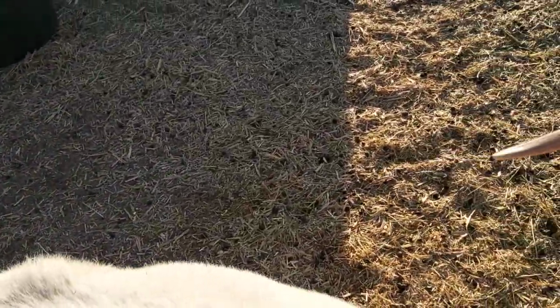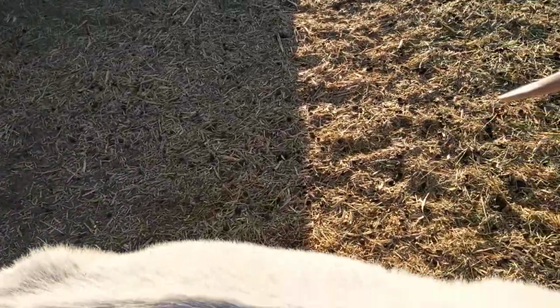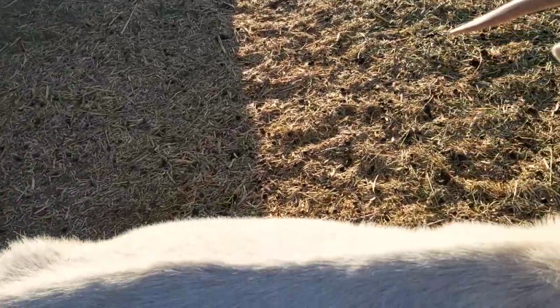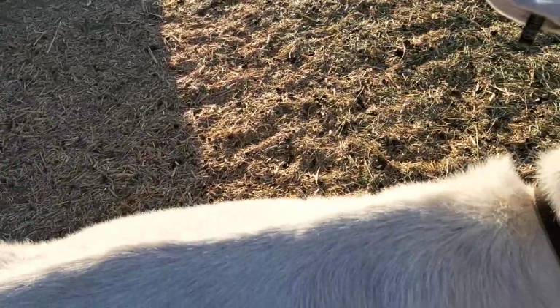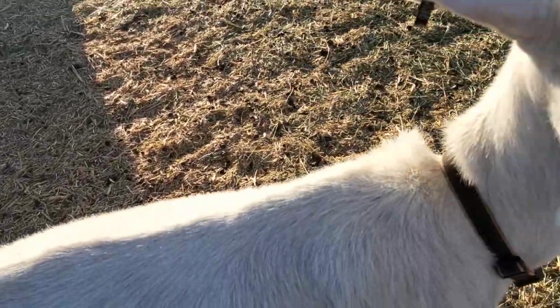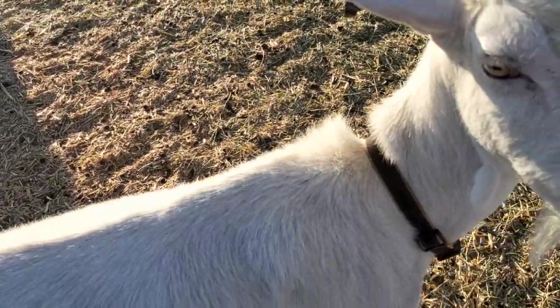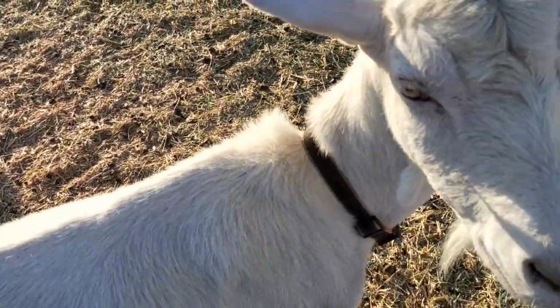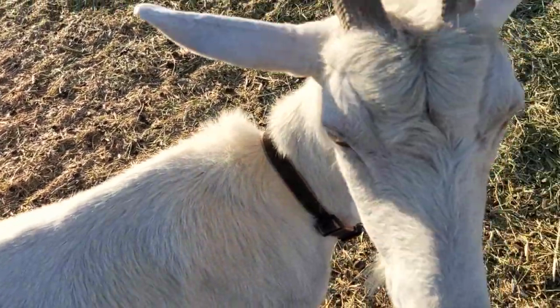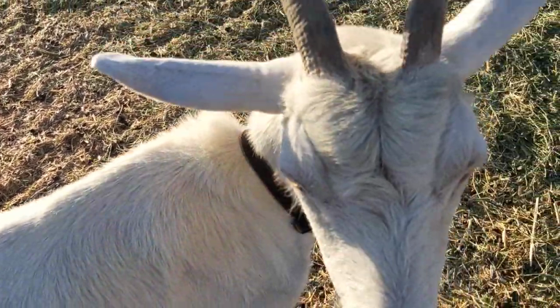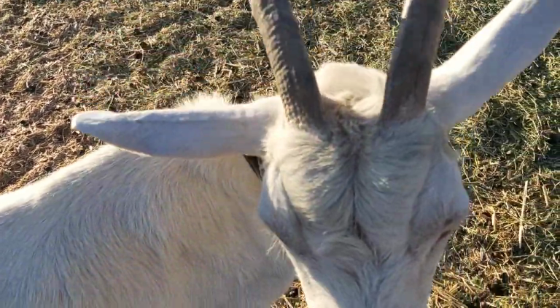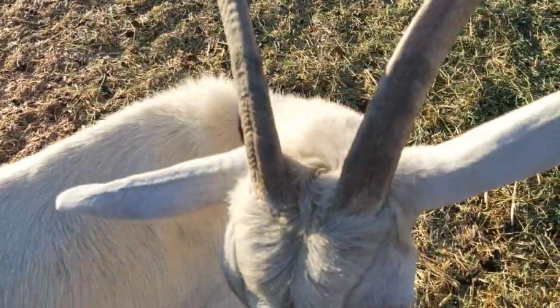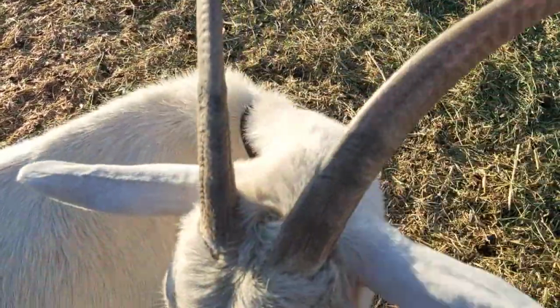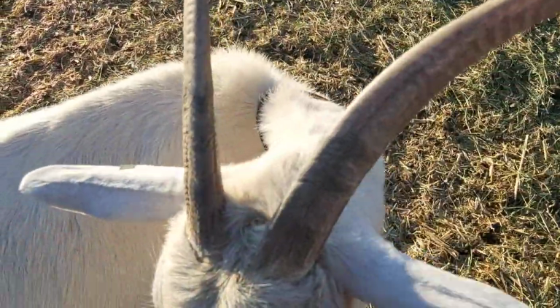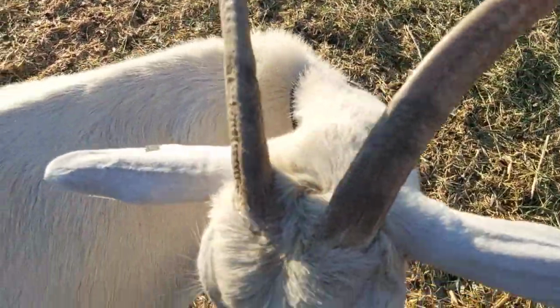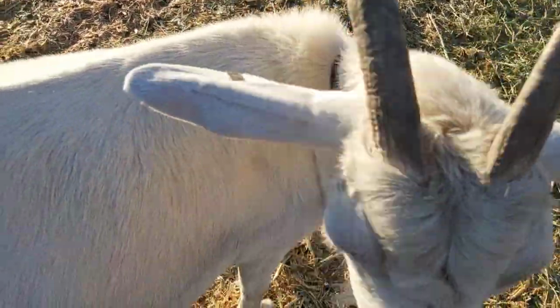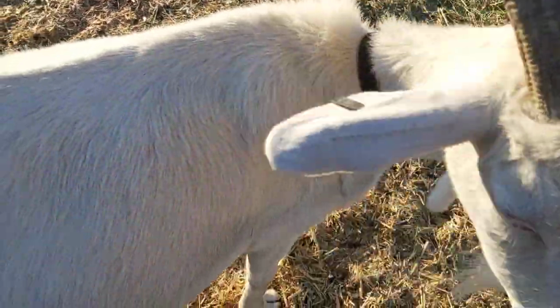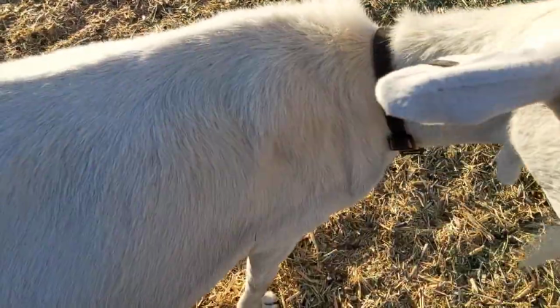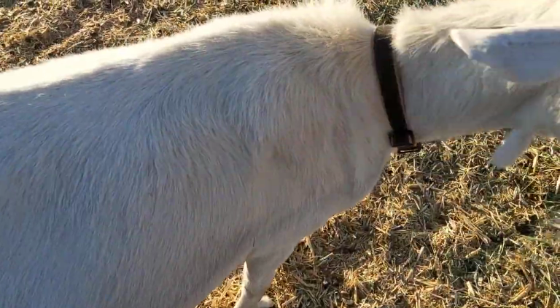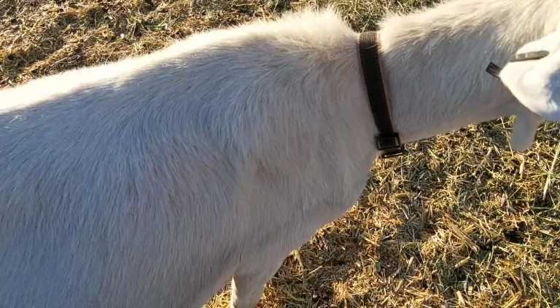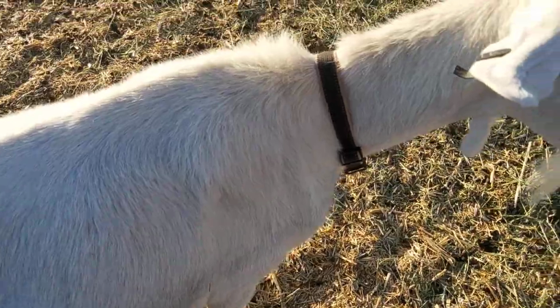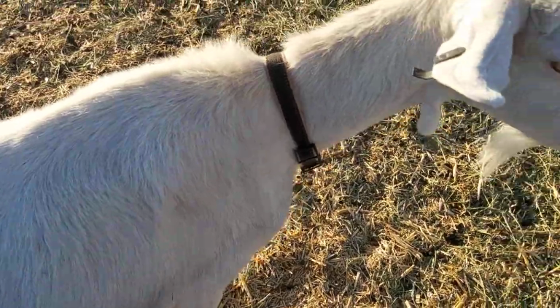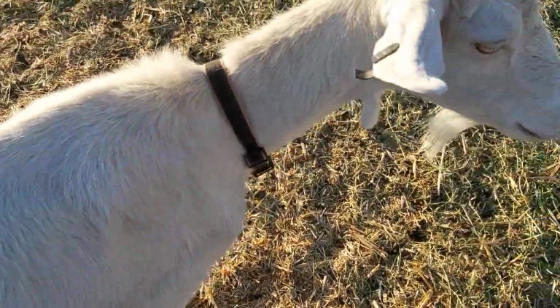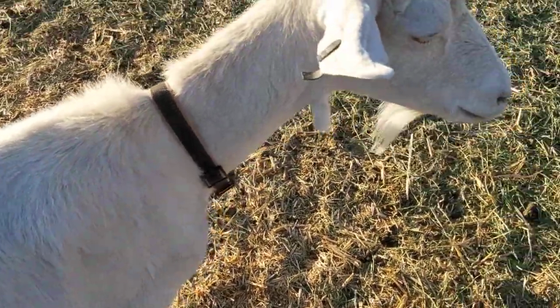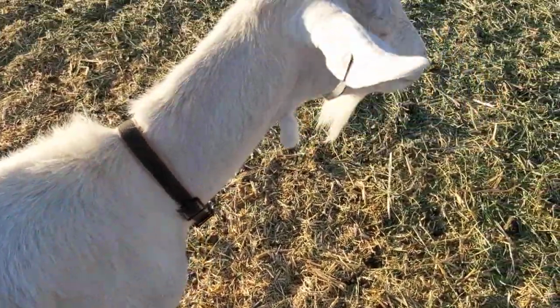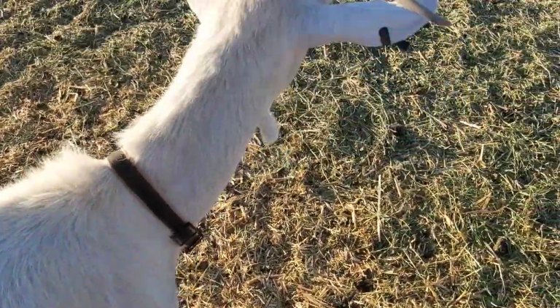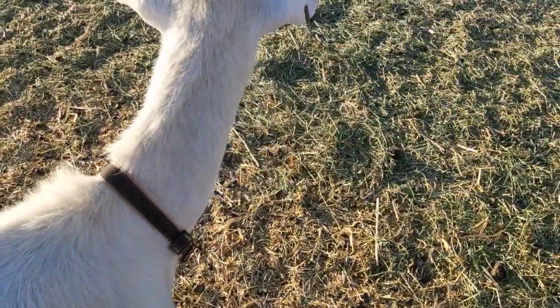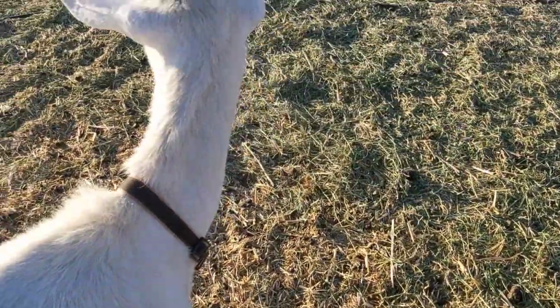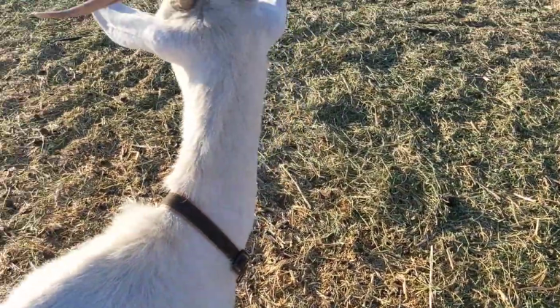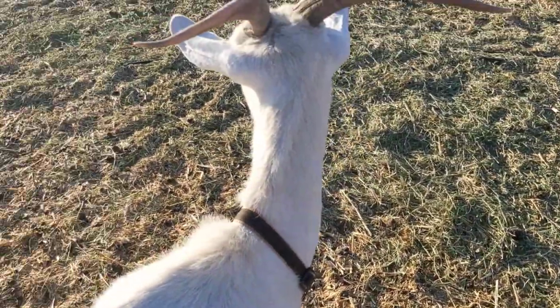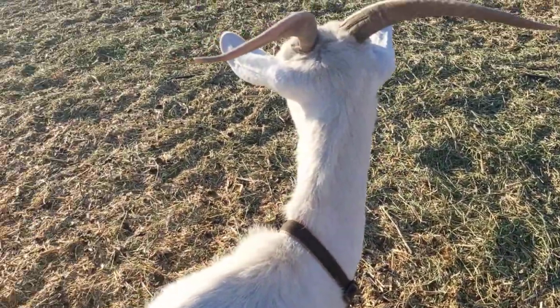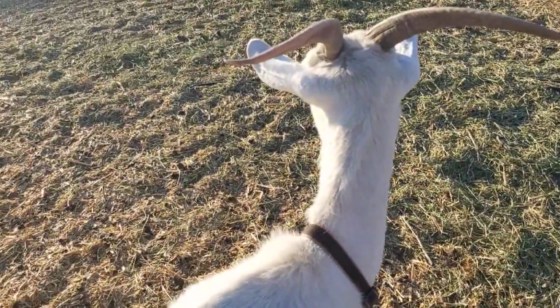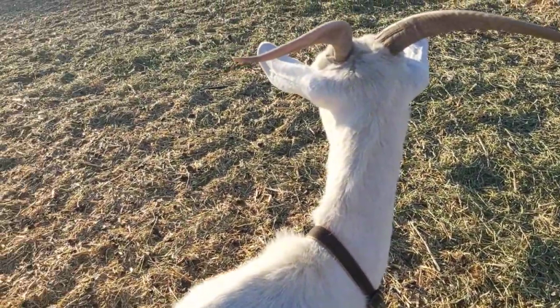Hopefully while I'm standing here the goats don't try and eat my skirt. Mary looks like she's thinking about it.